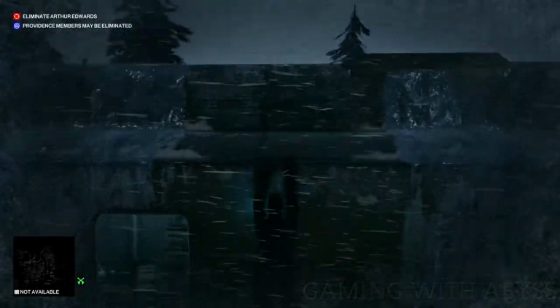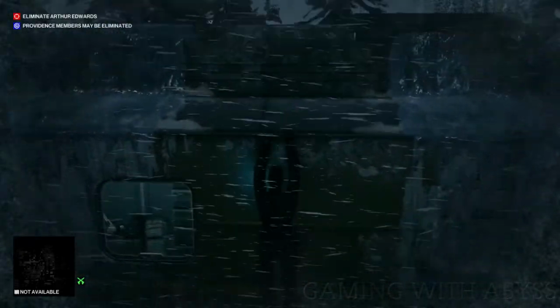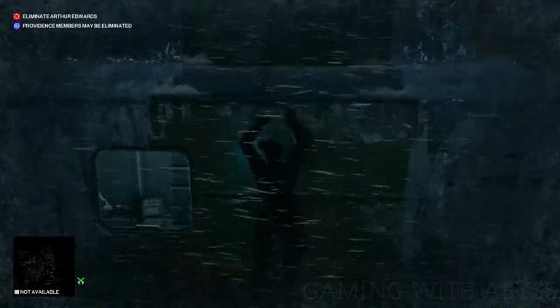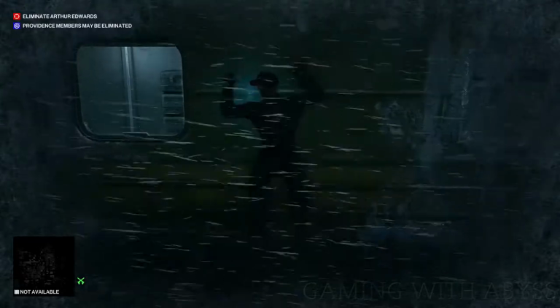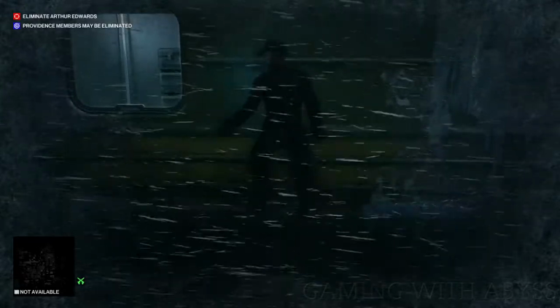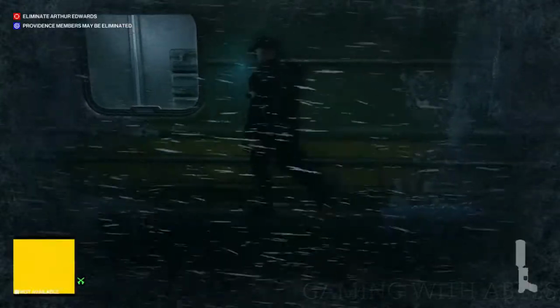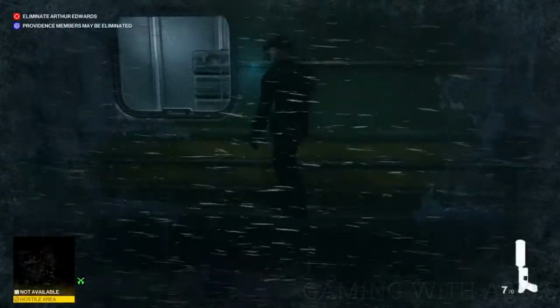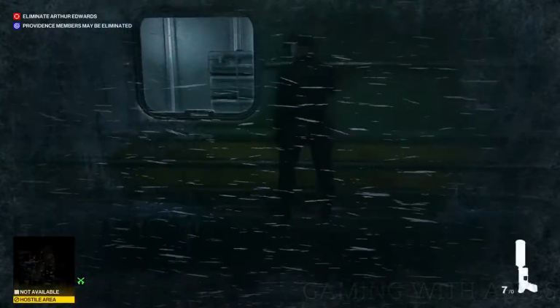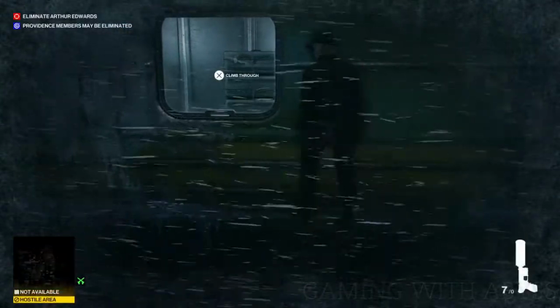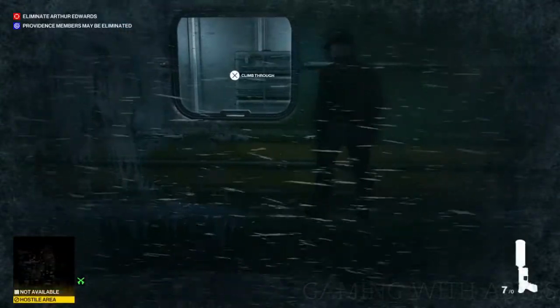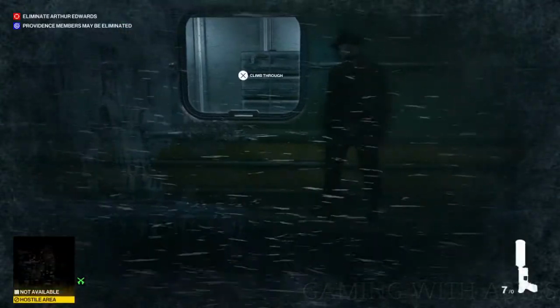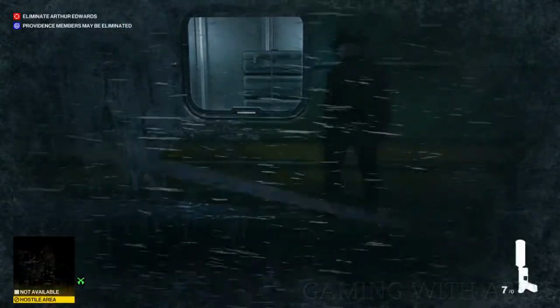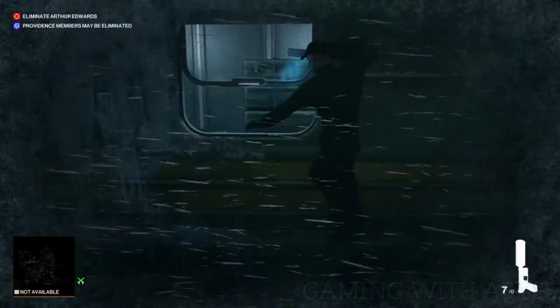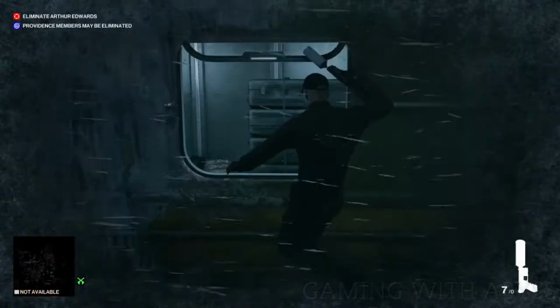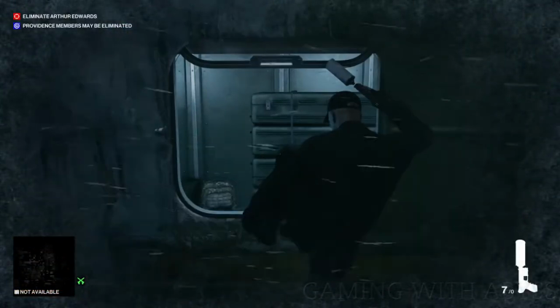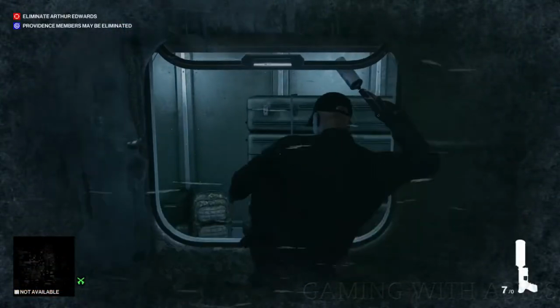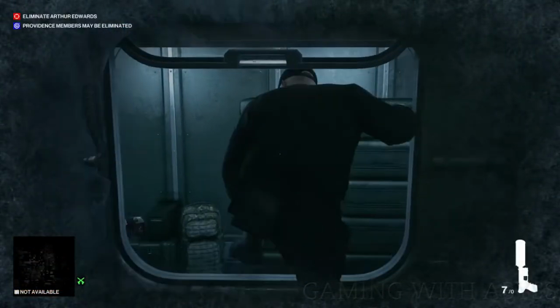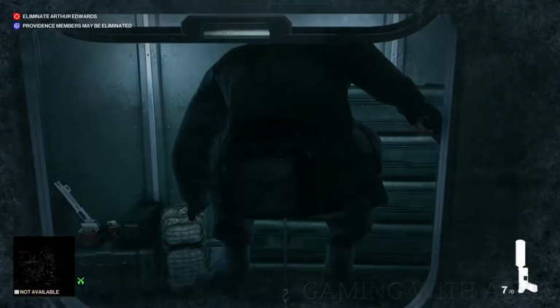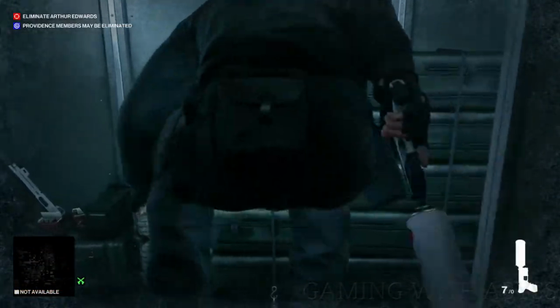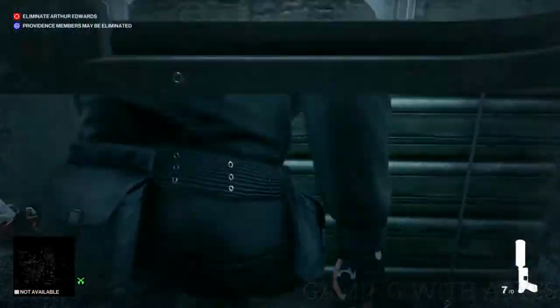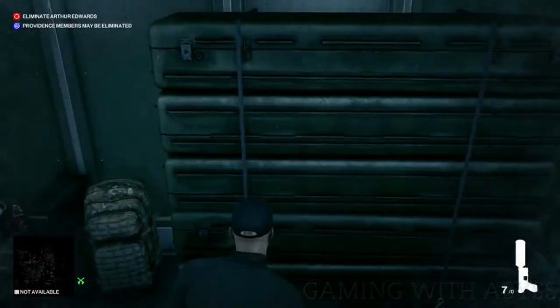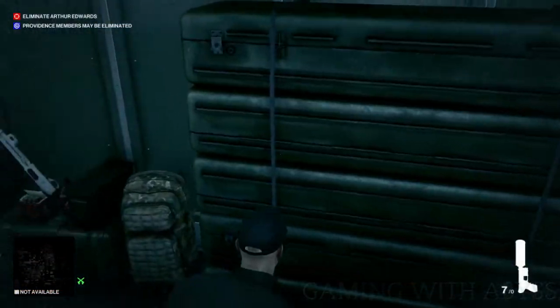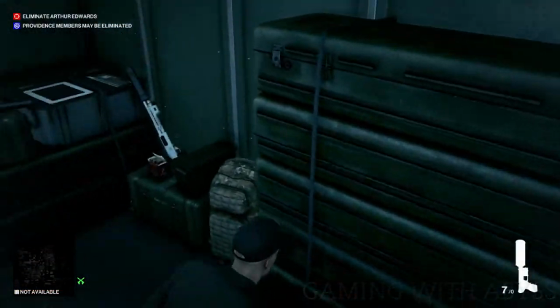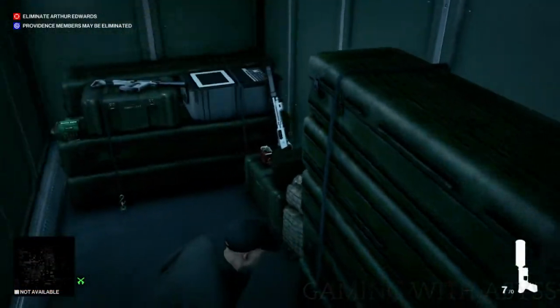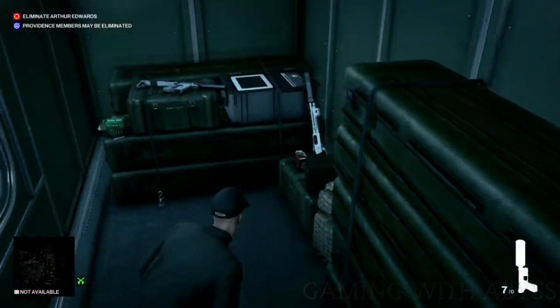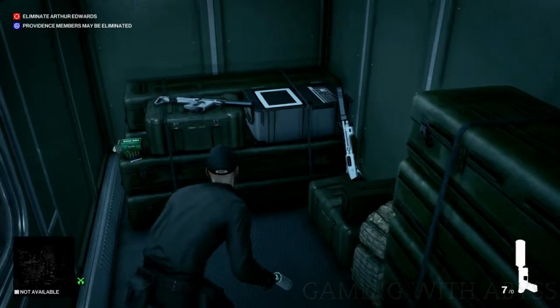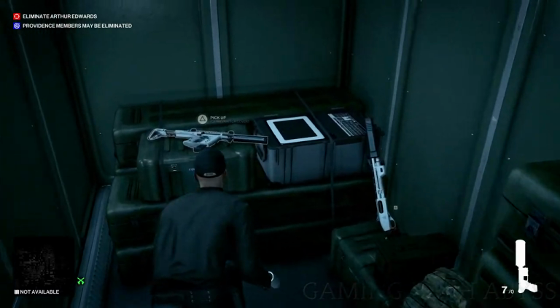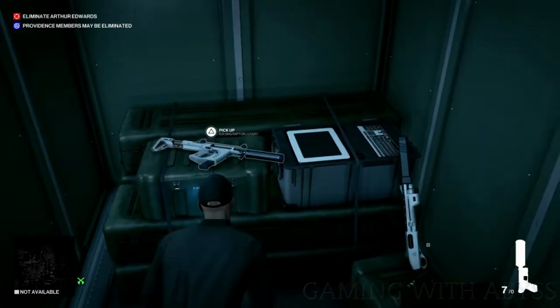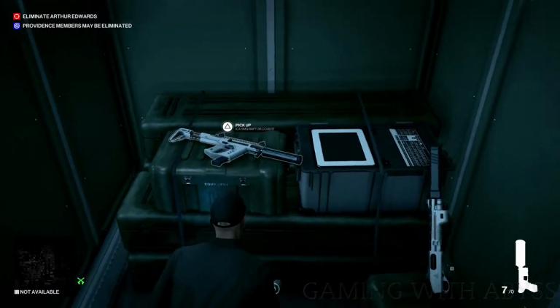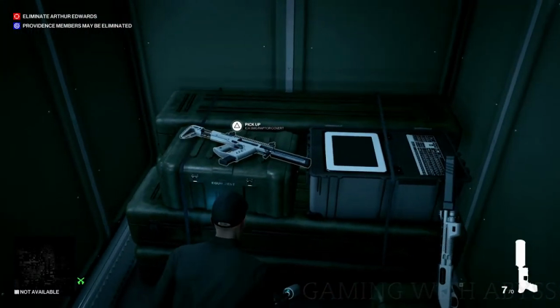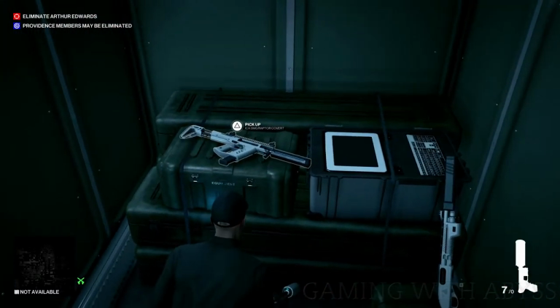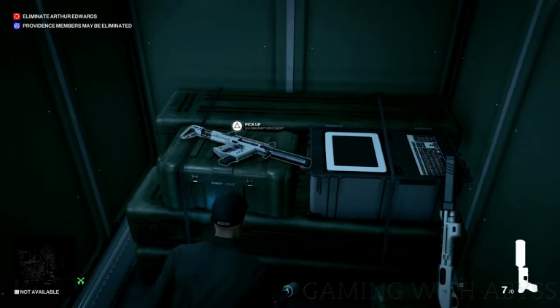Drop down and go through a window. When you go through the window, to the right is going to be the shortcut, and on the left you can pick up the shotgun and the SMG.